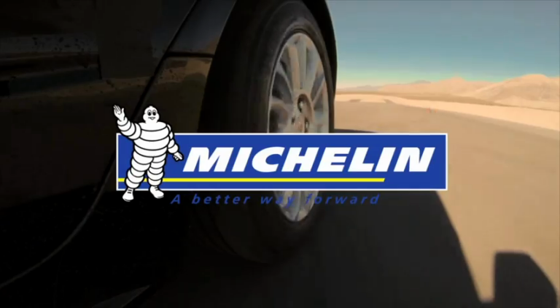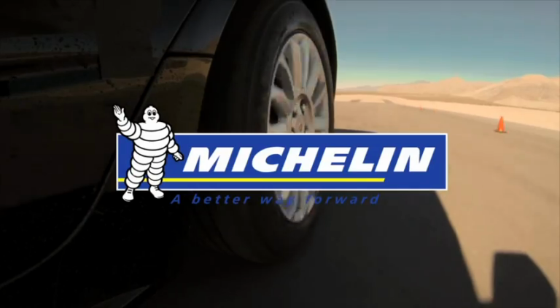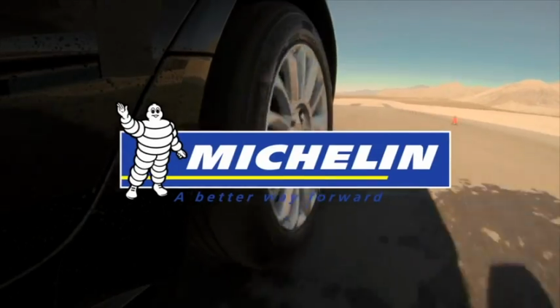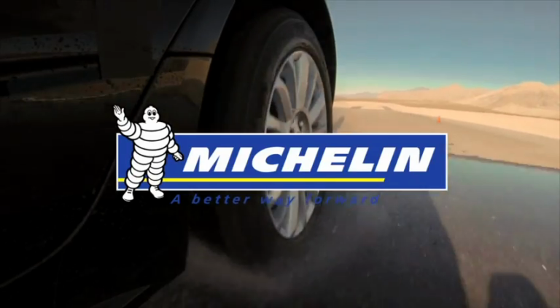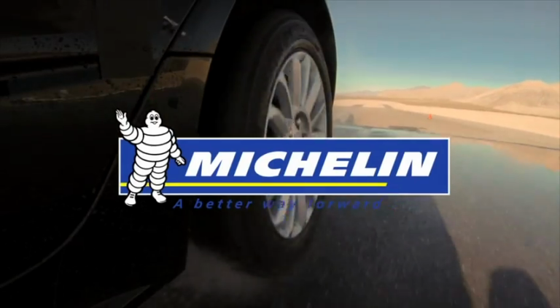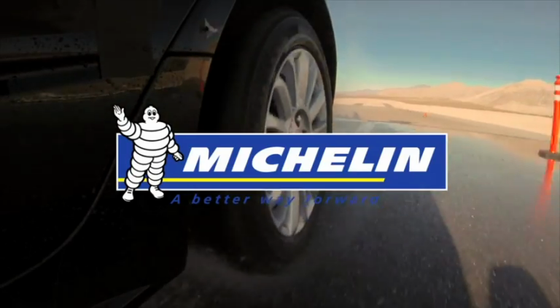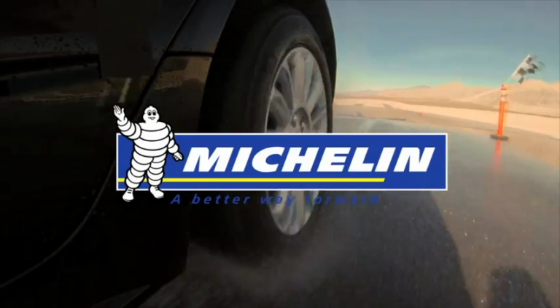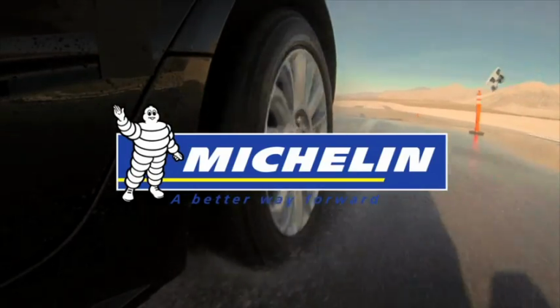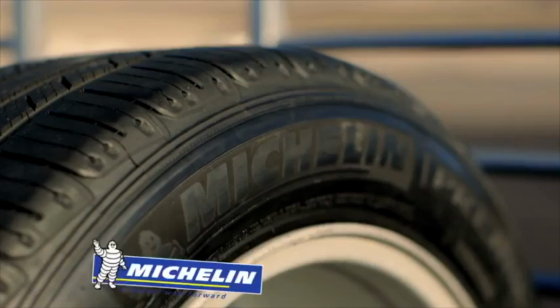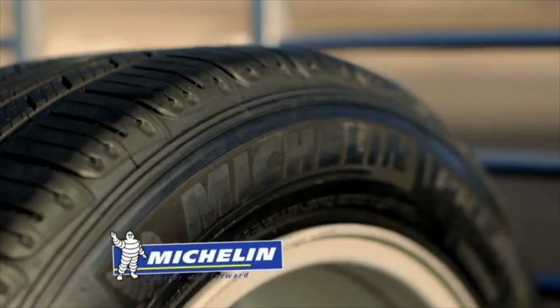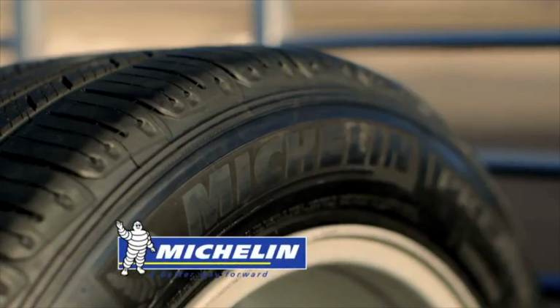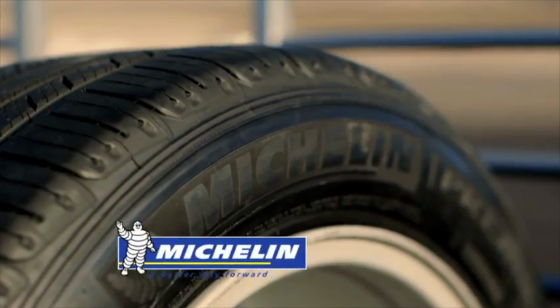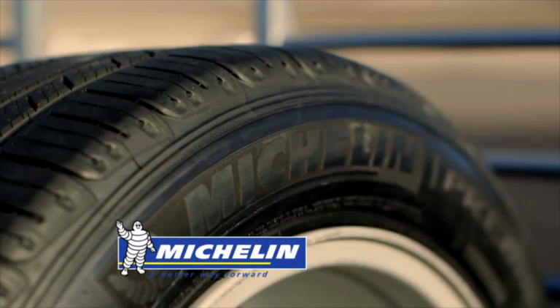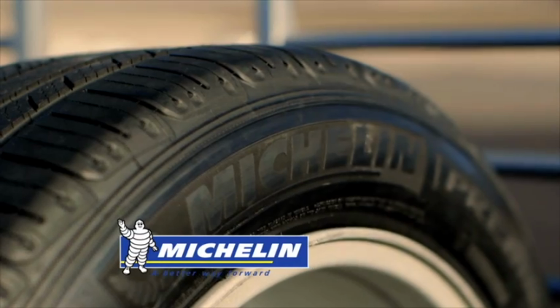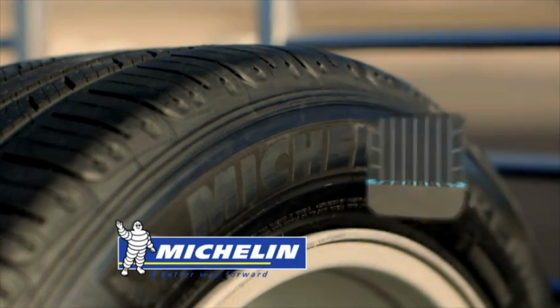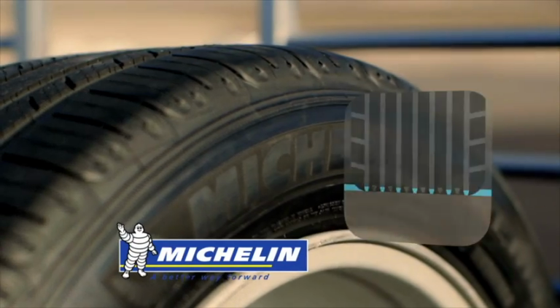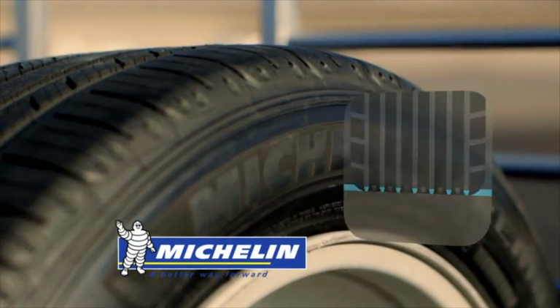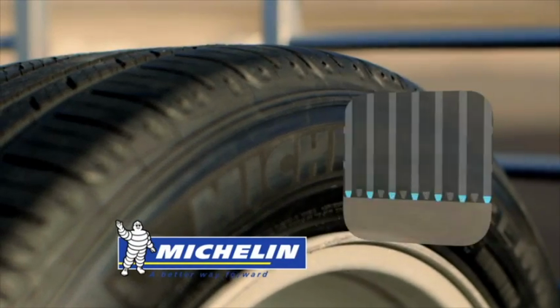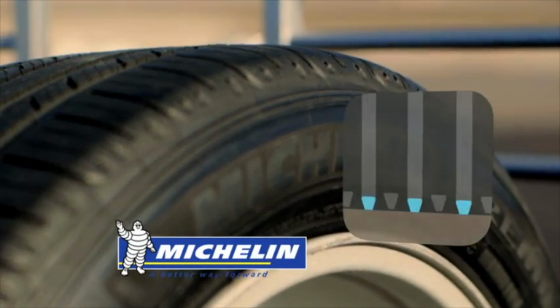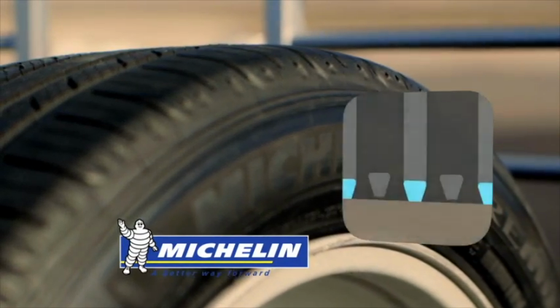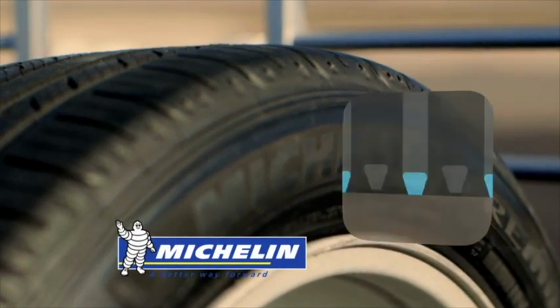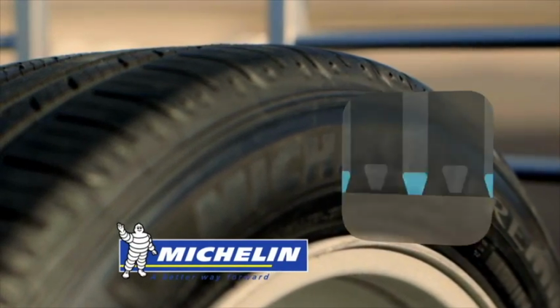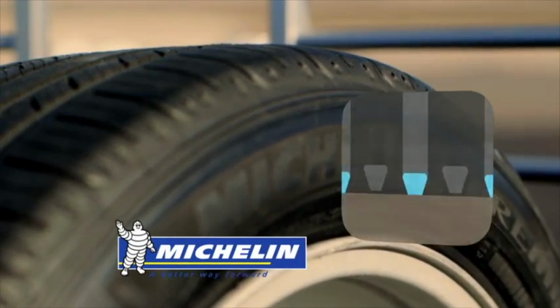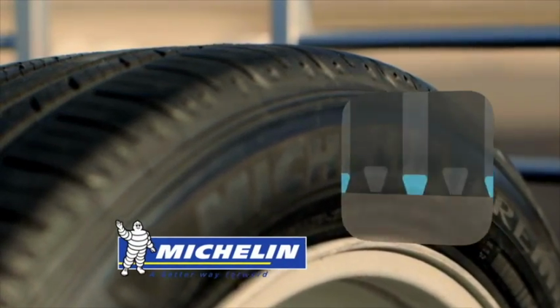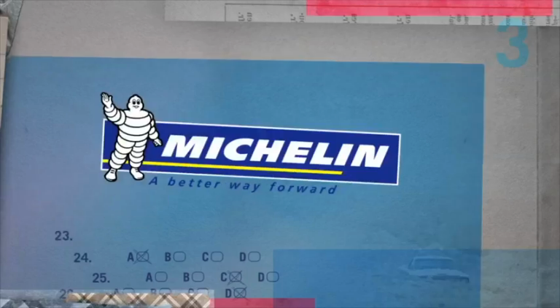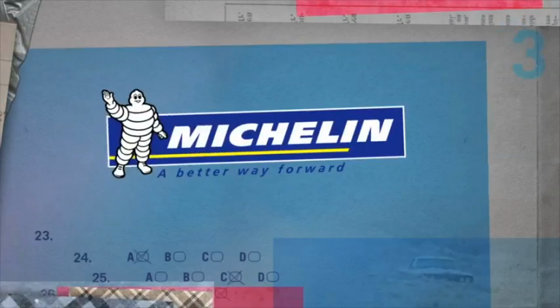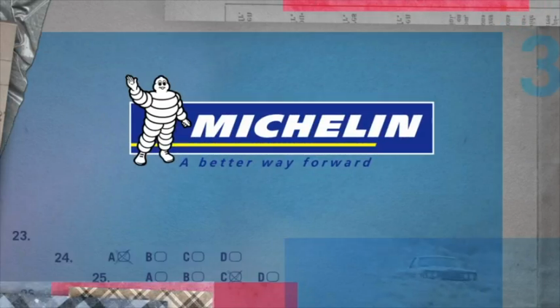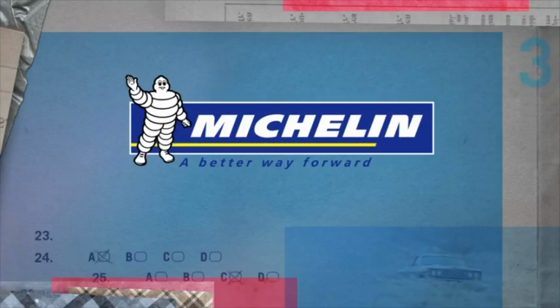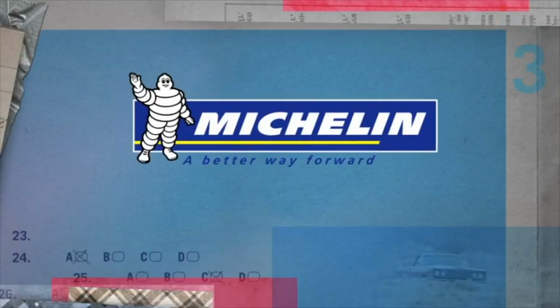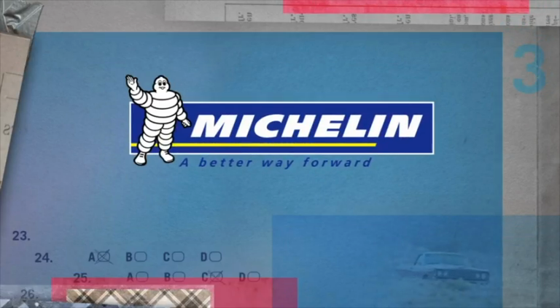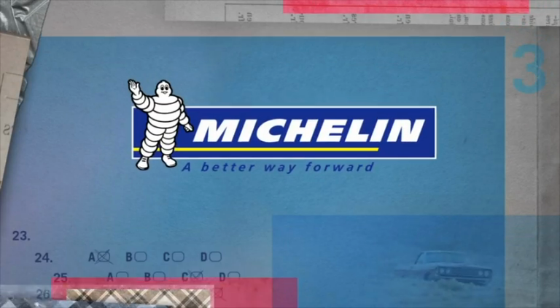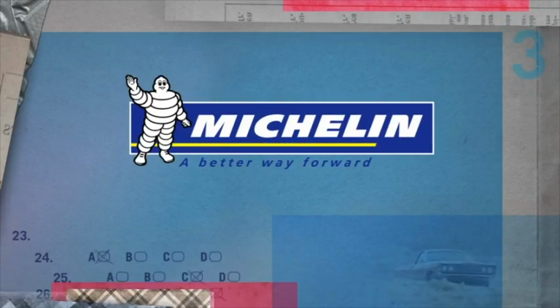Brought to you by Michelin and the new Premiere all-season tyre with Evergrip technology. Michelin — a better way forward.